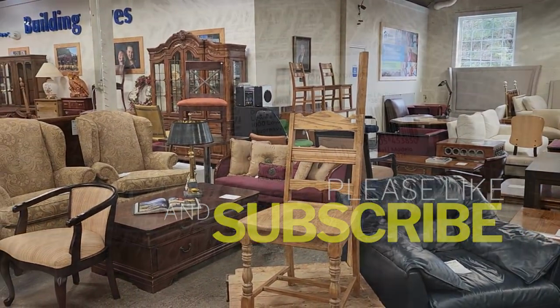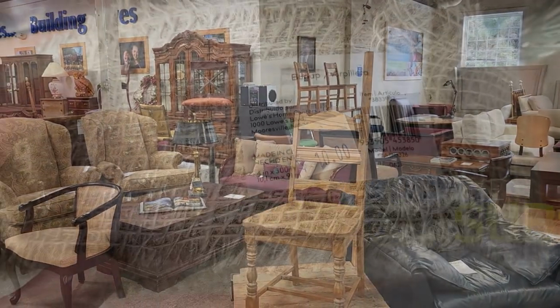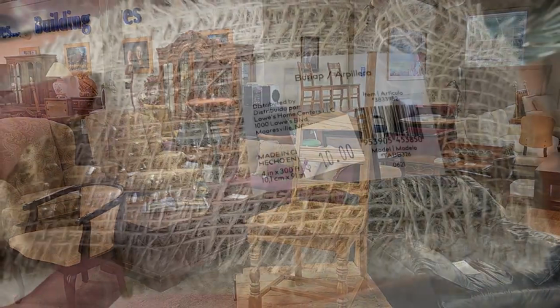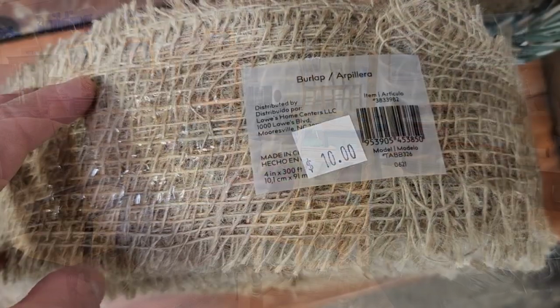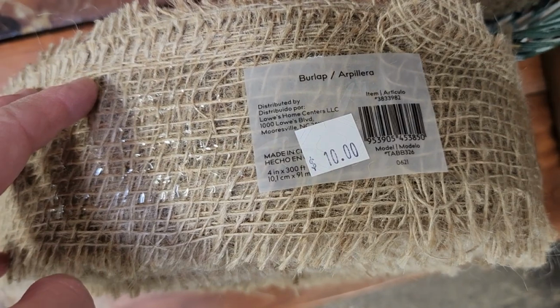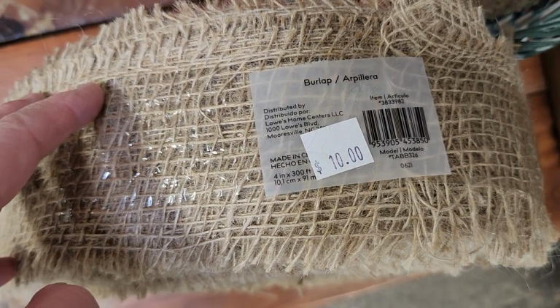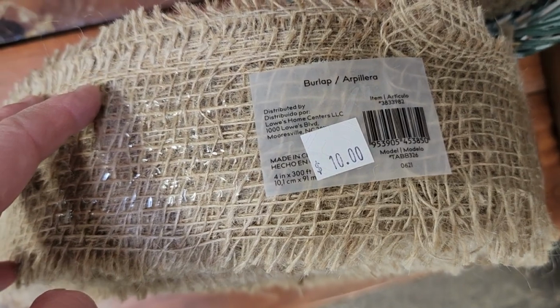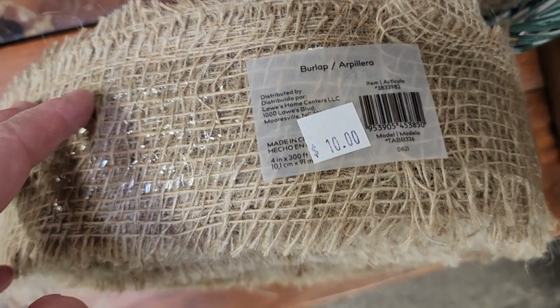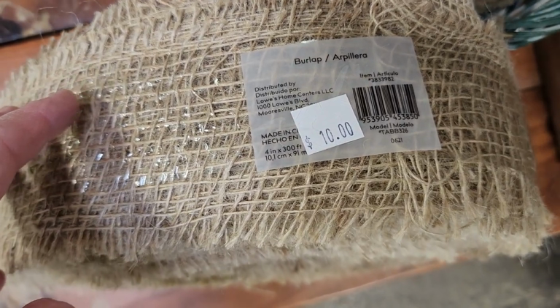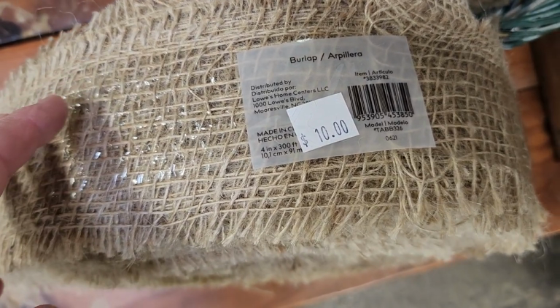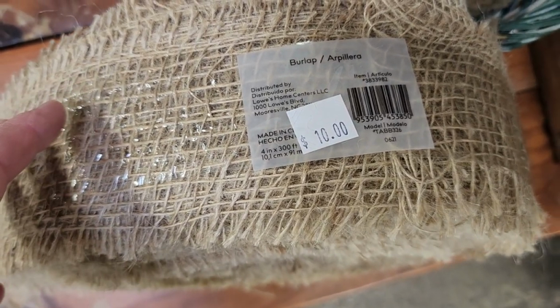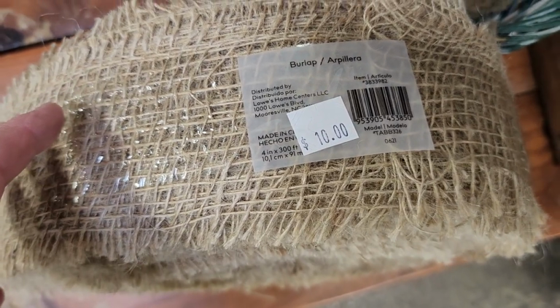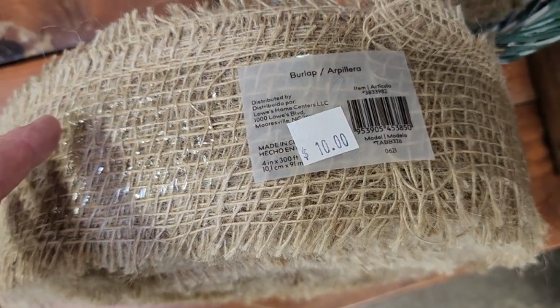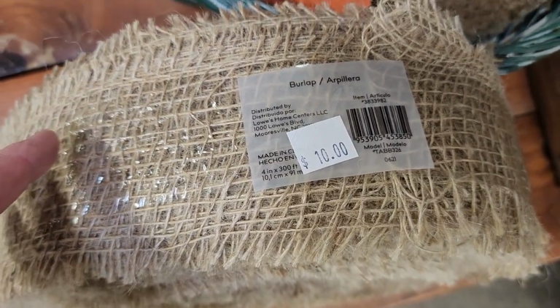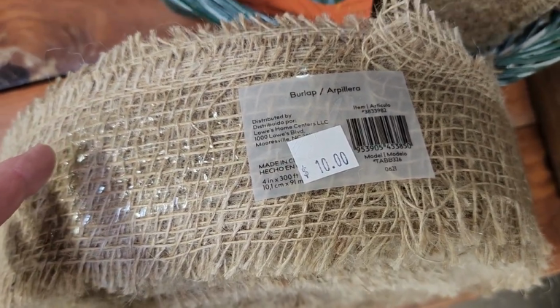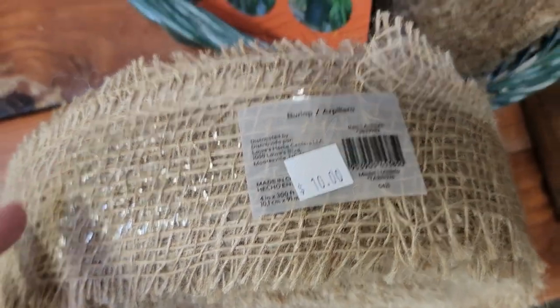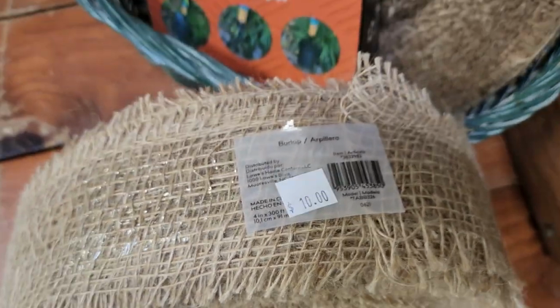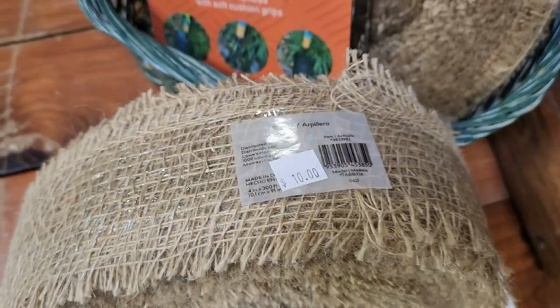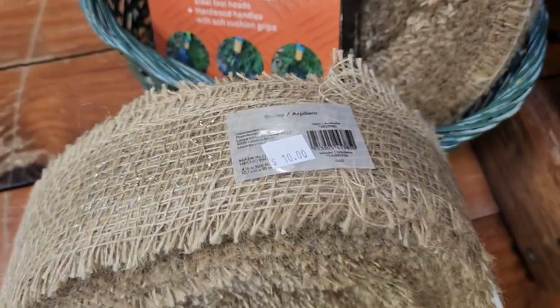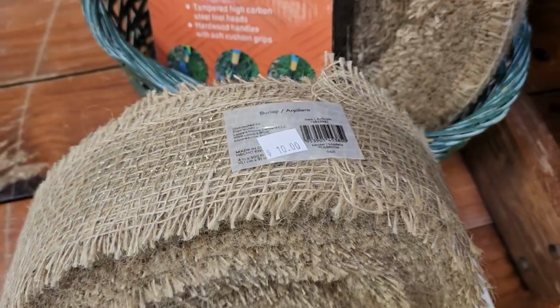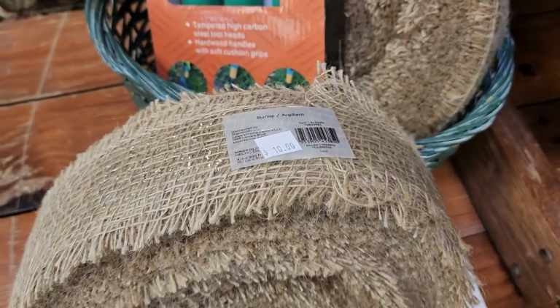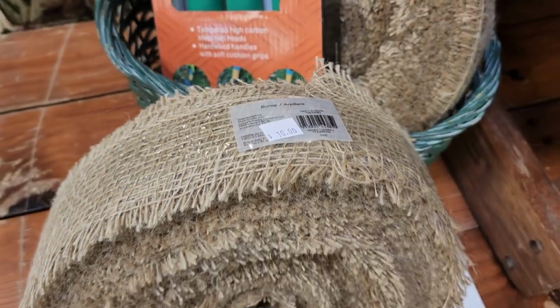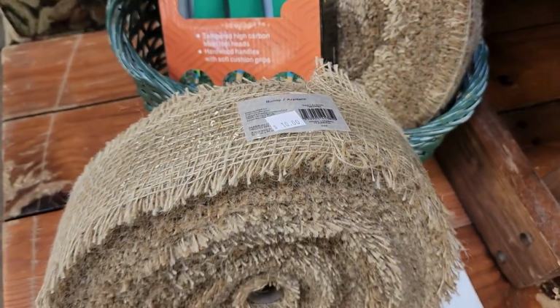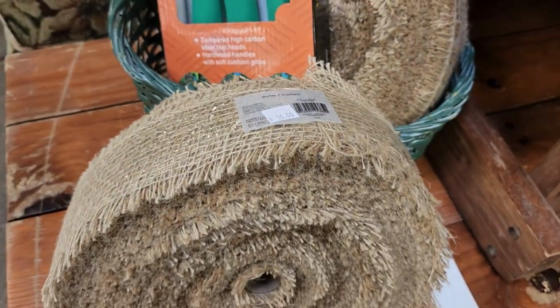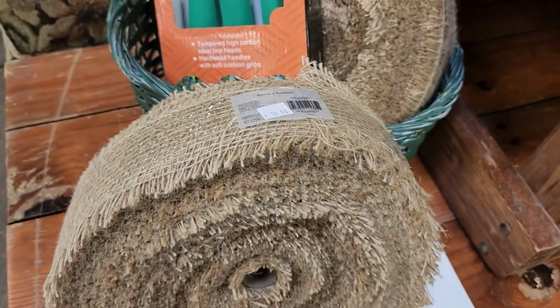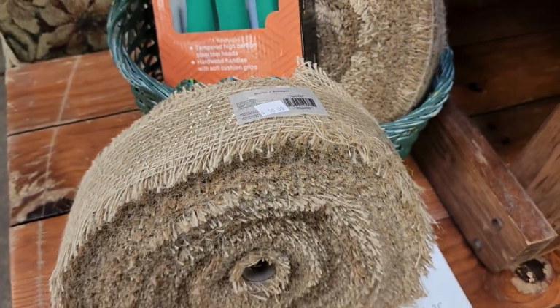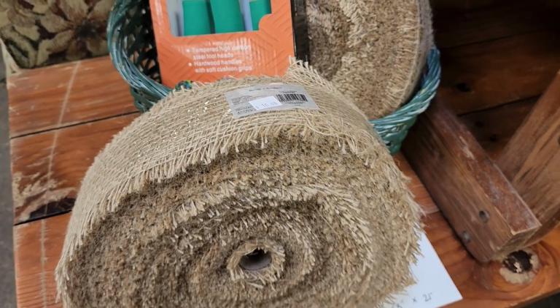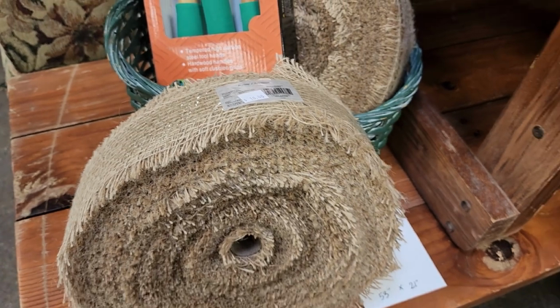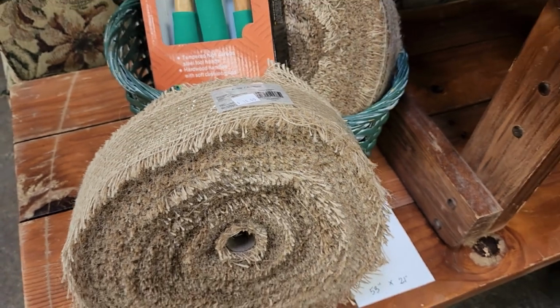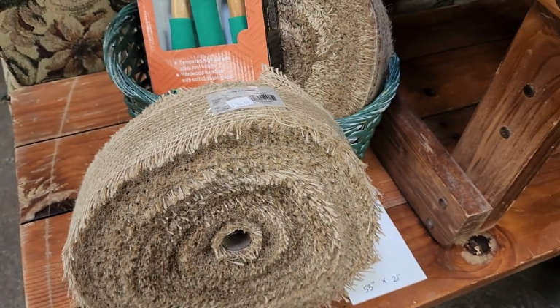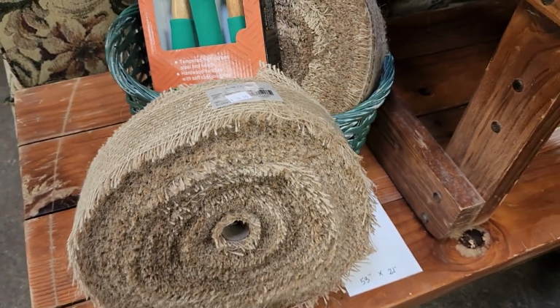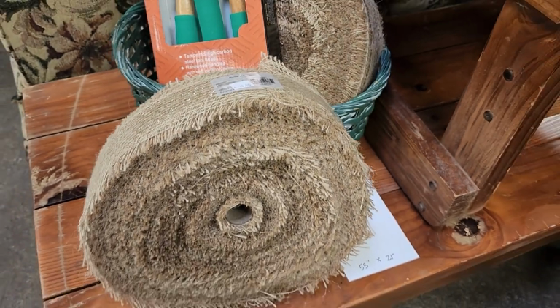And look at this — my ReStore gets loads of items in. This is 300 feet of burlap ribbon for $10.